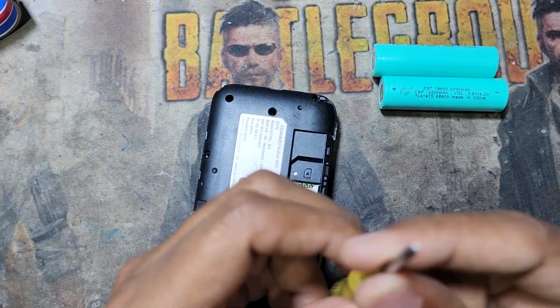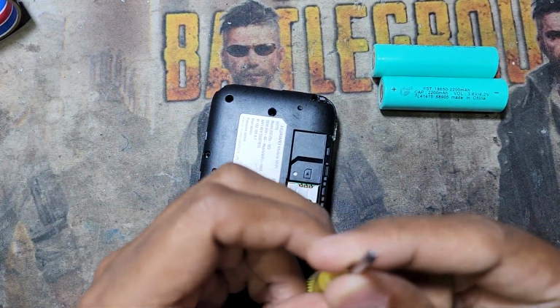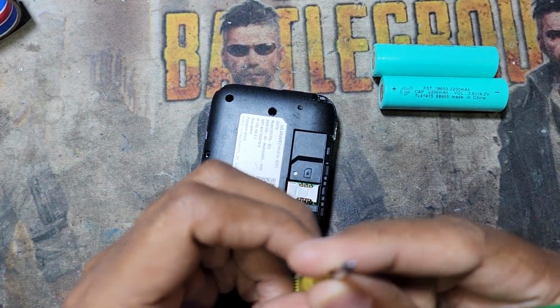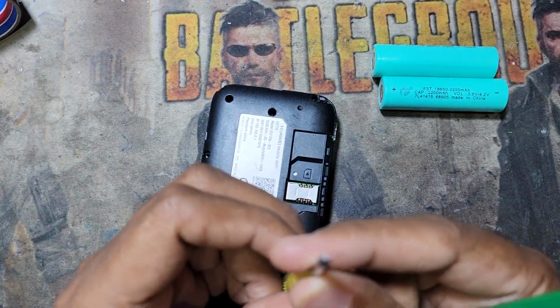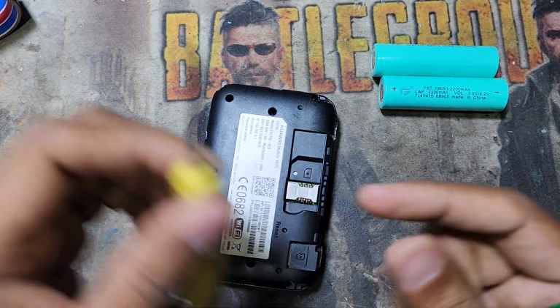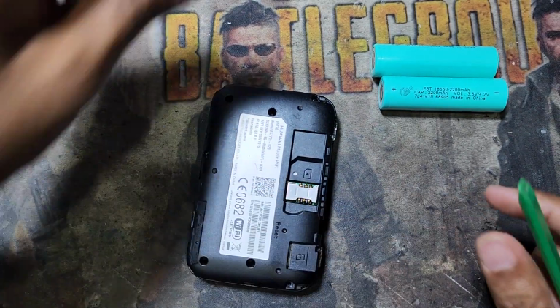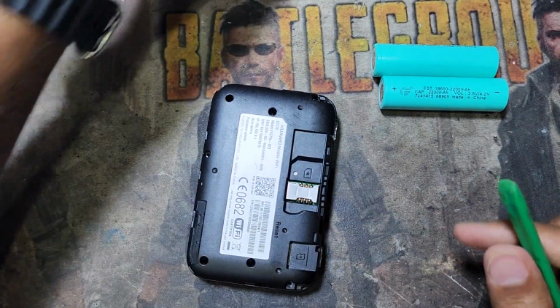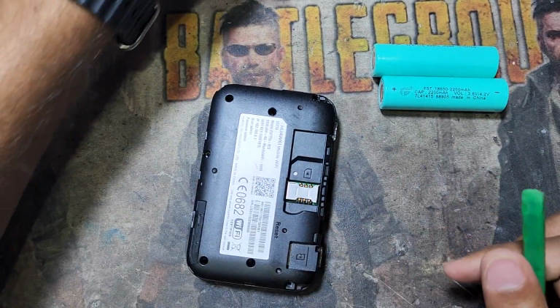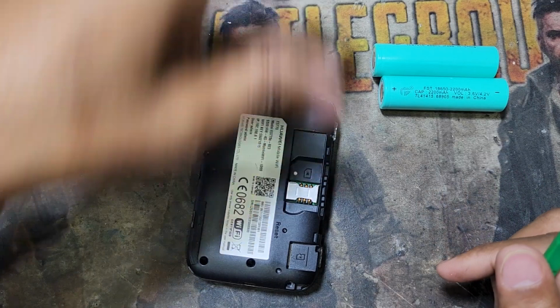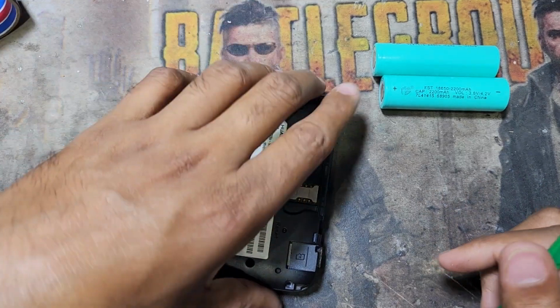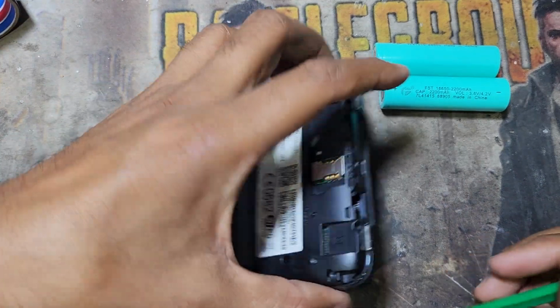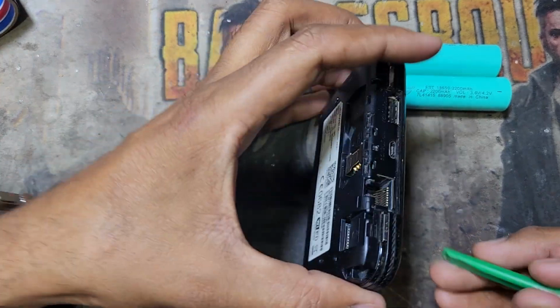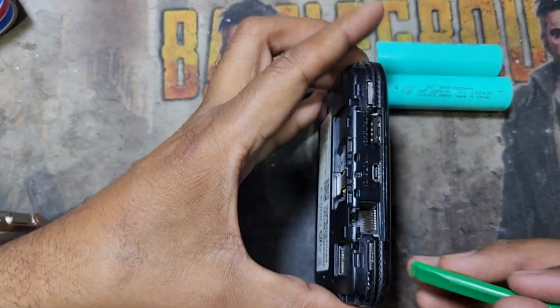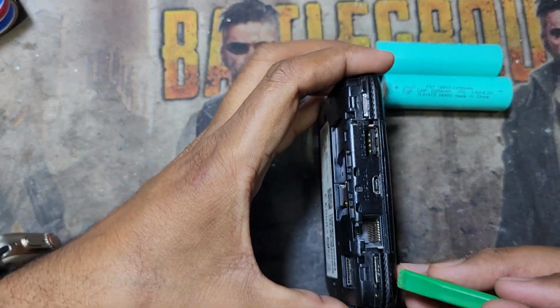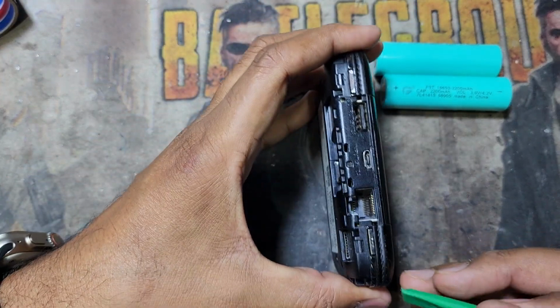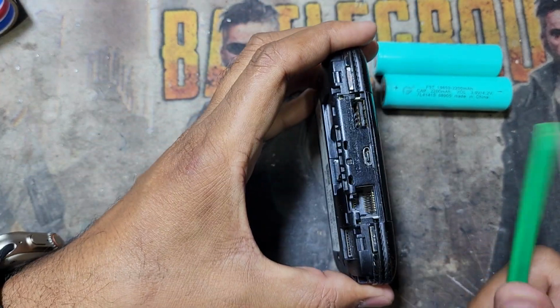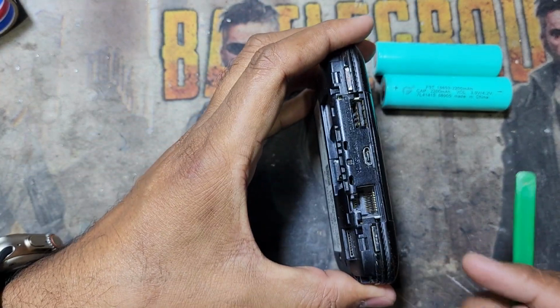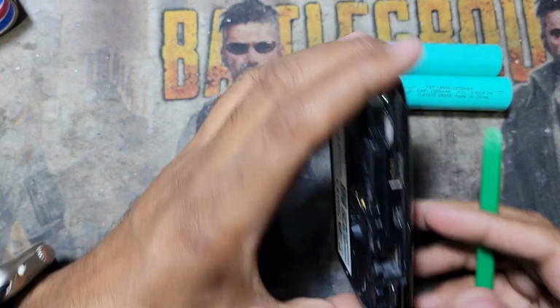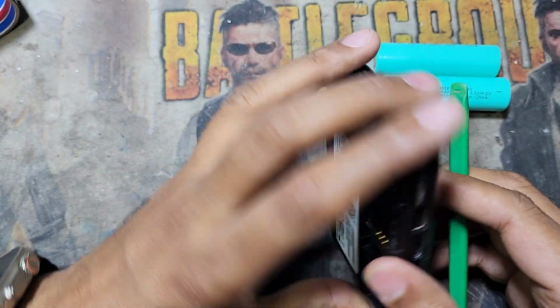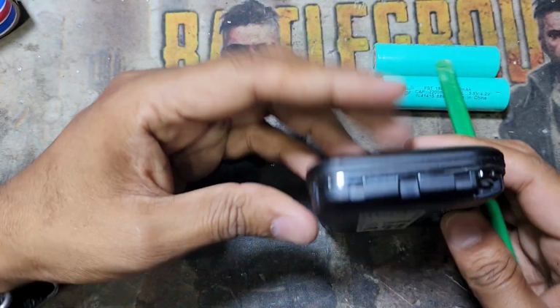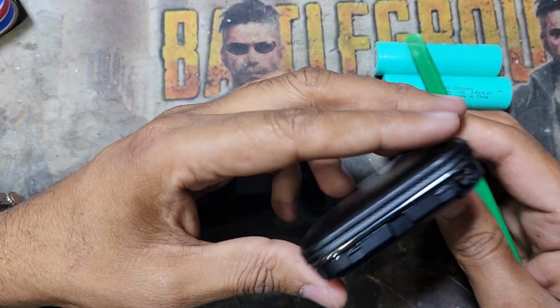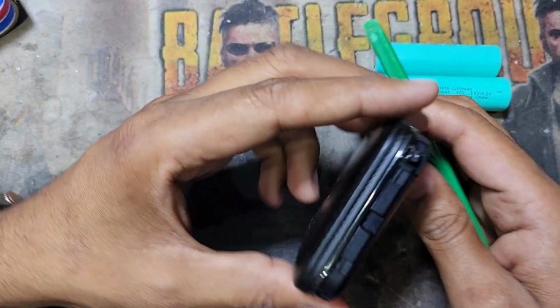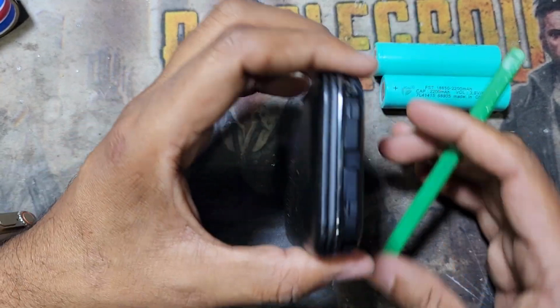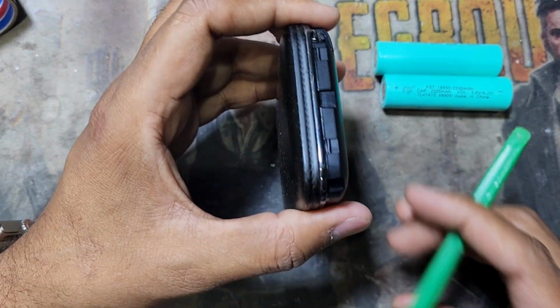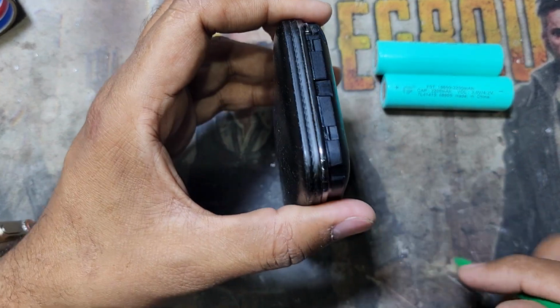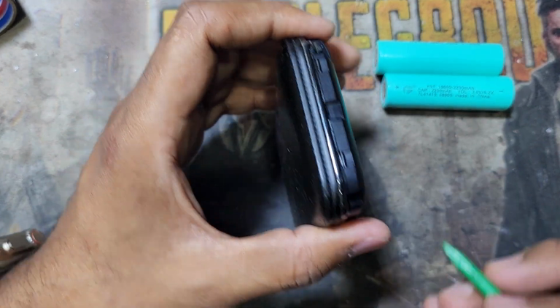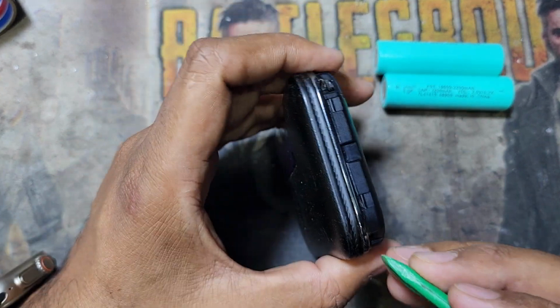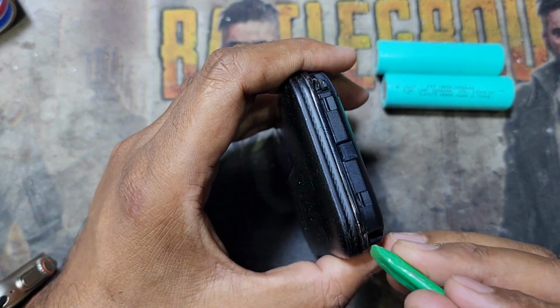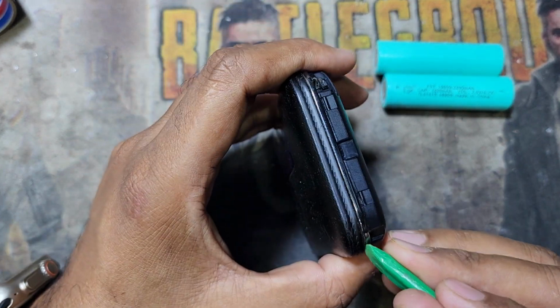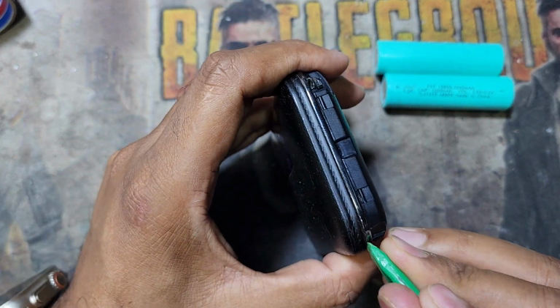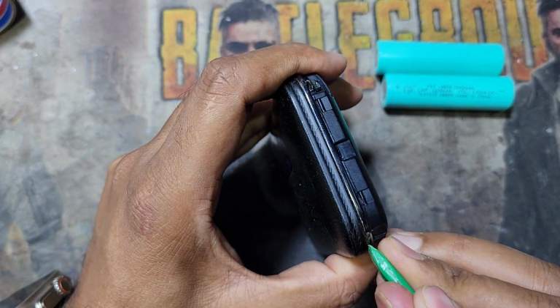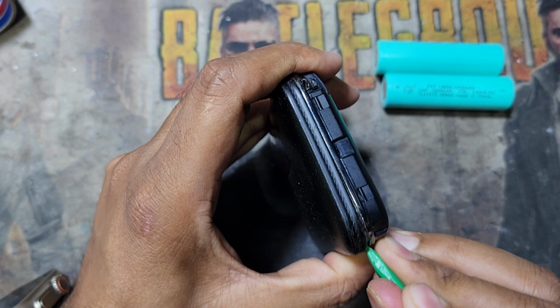You need to remove the screws. After removing the screws, you have to open the device from the side.